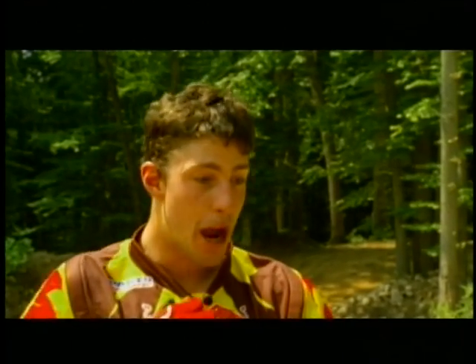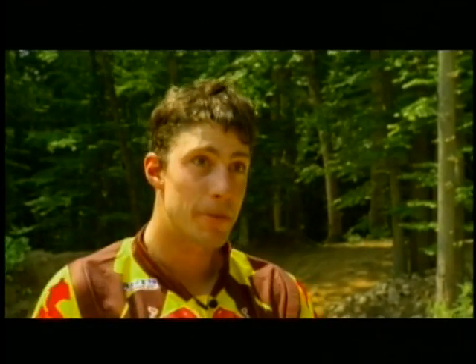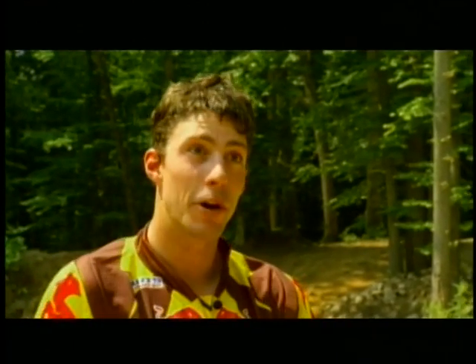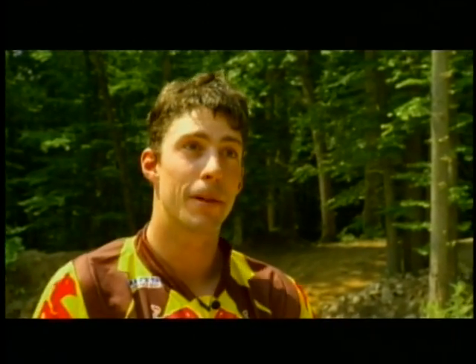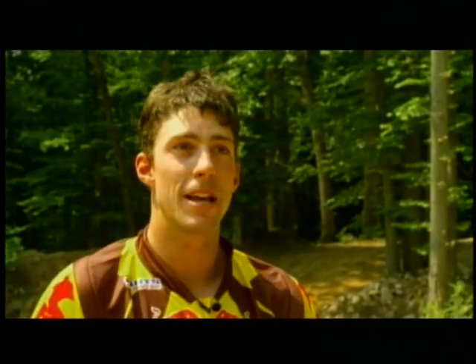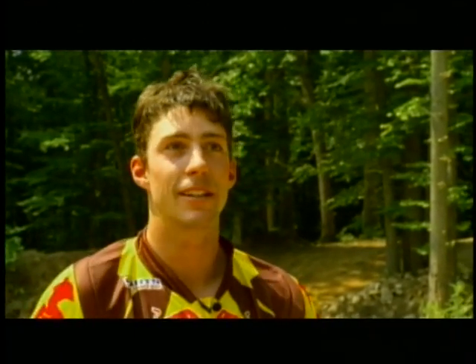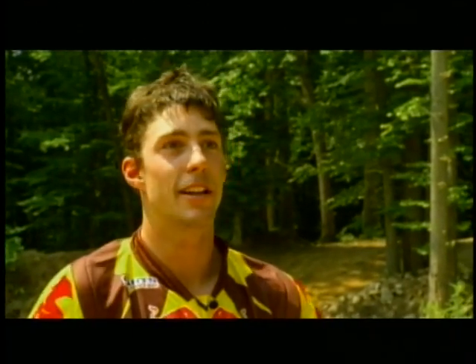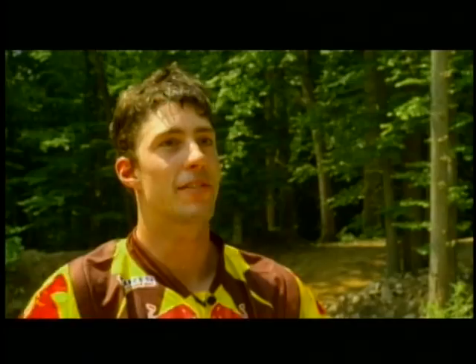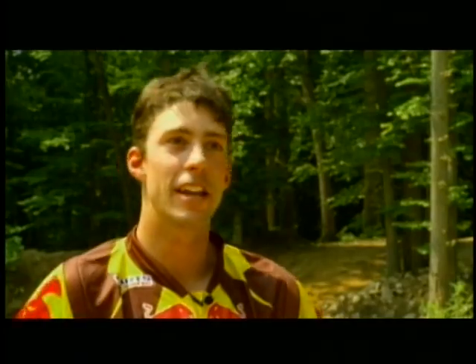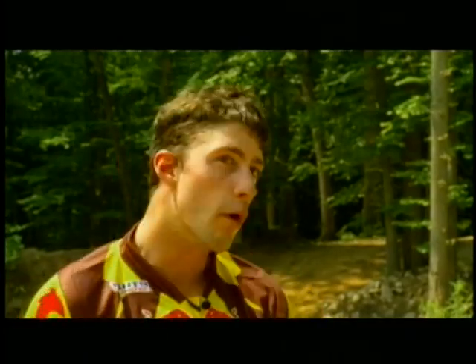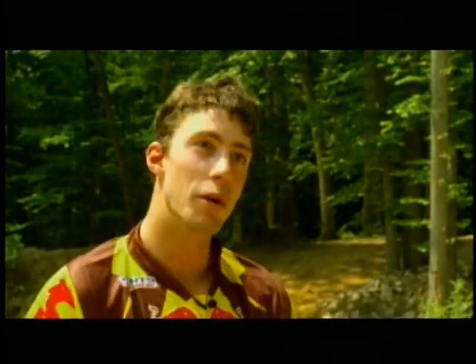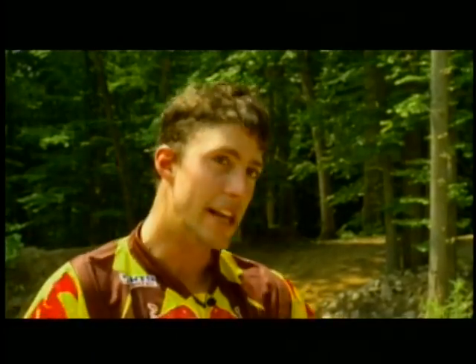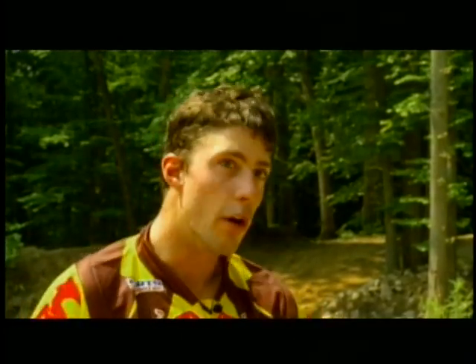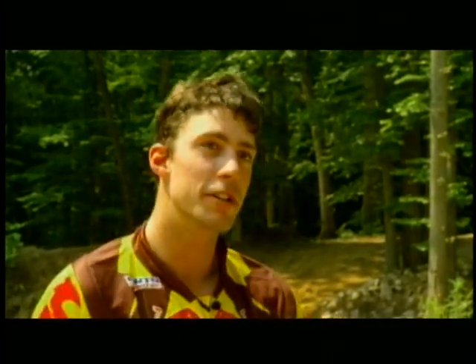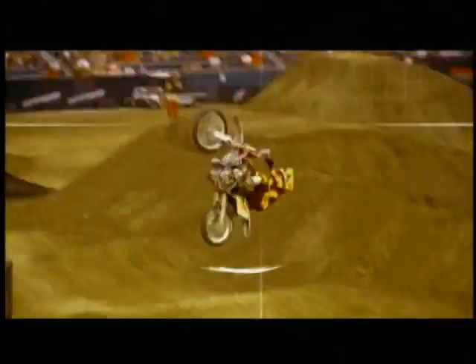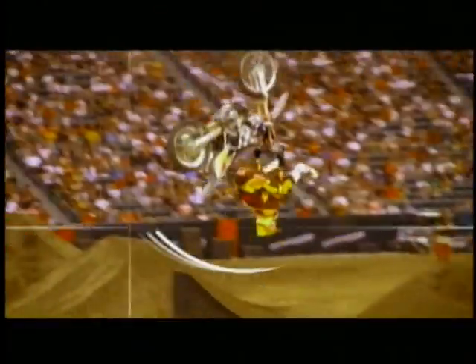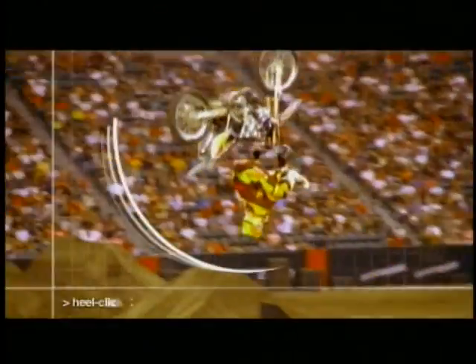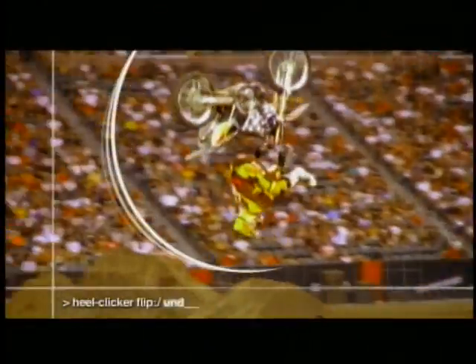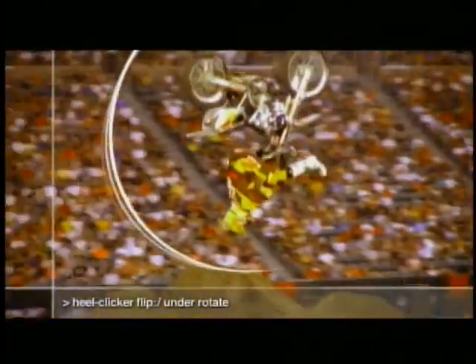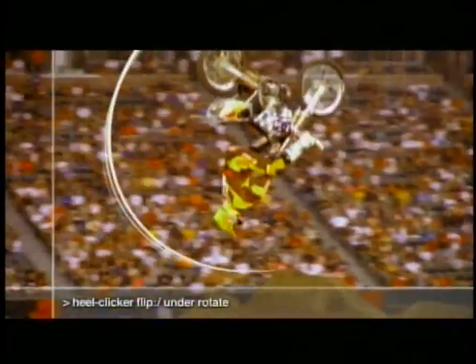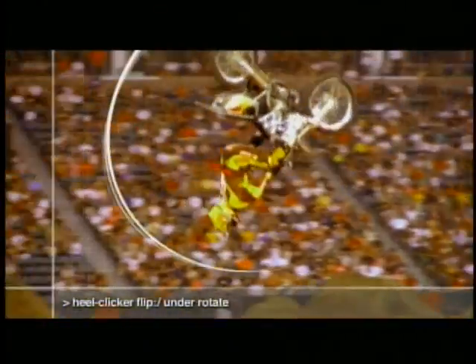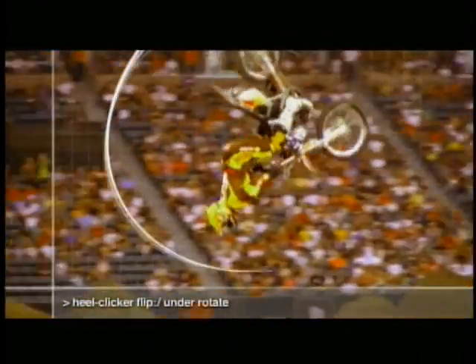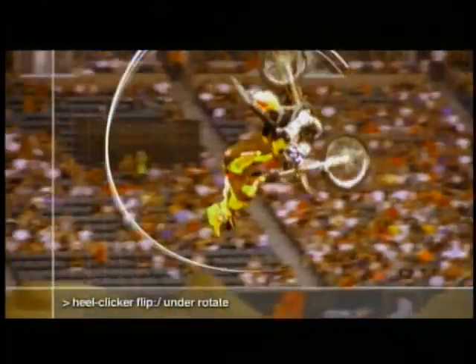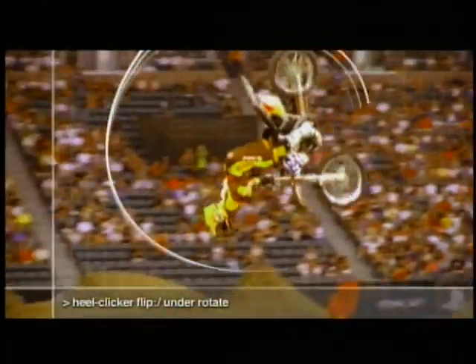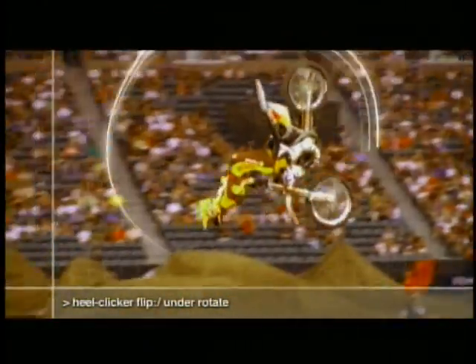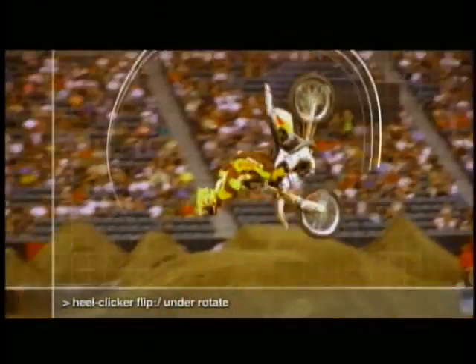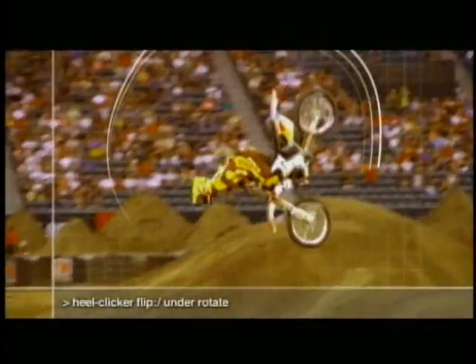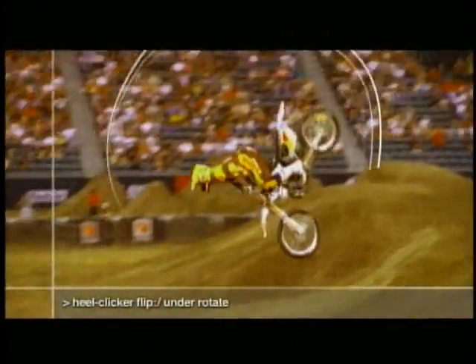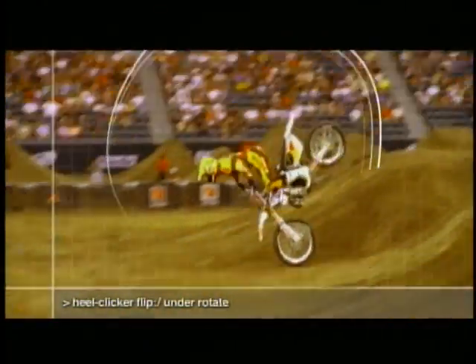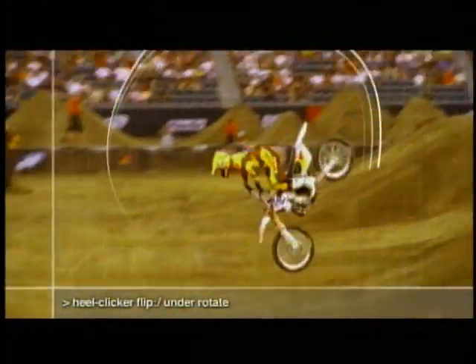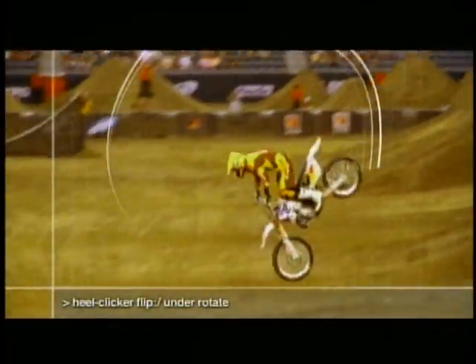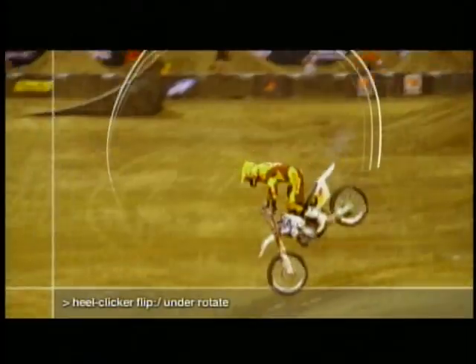You come up to the ramp and basically you have to think: over-rotate, over-rotate. For a heel-click or flip, you have to under-rotate the flip because your body actually brings it around.